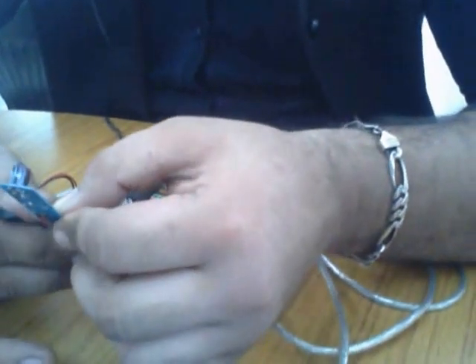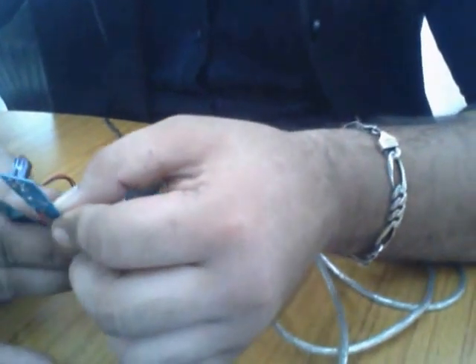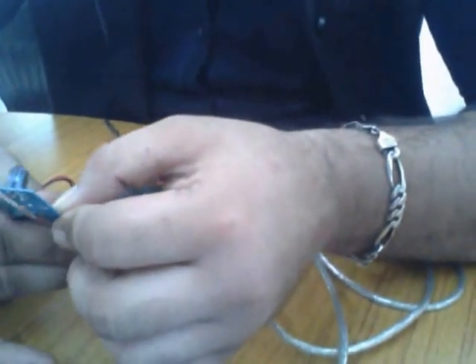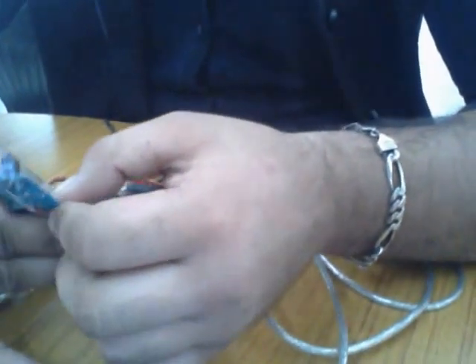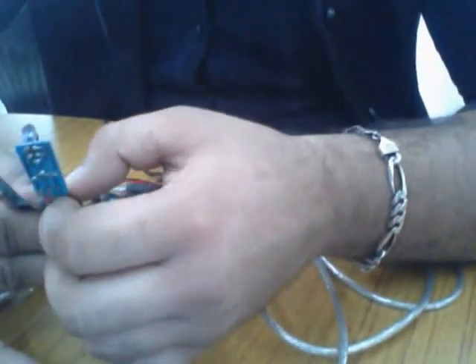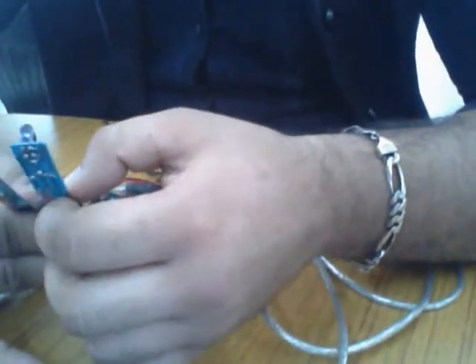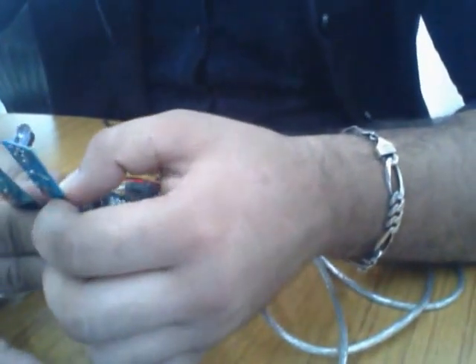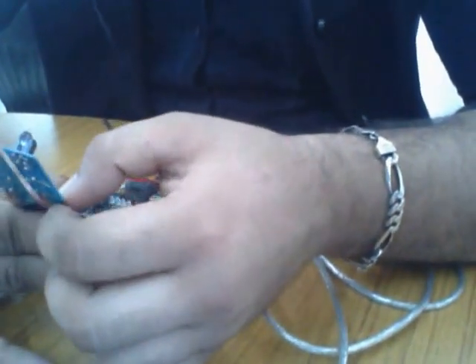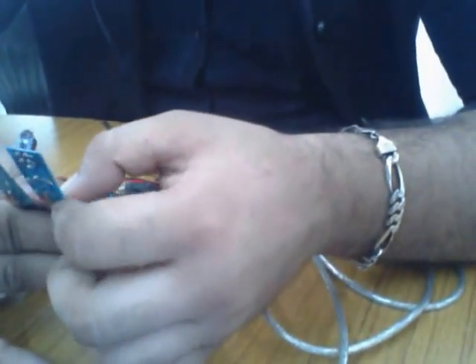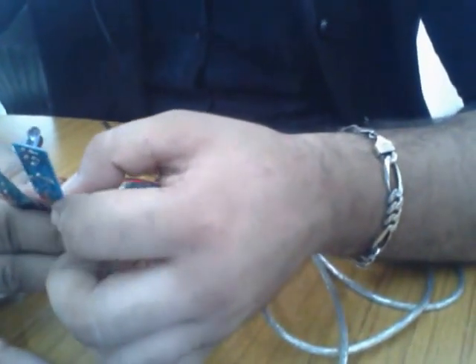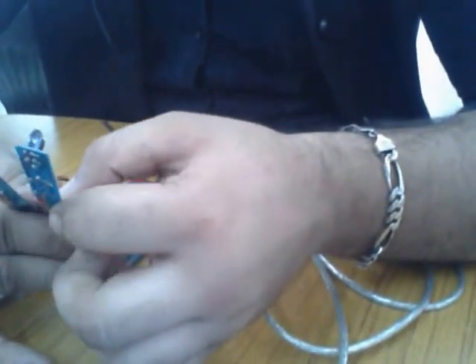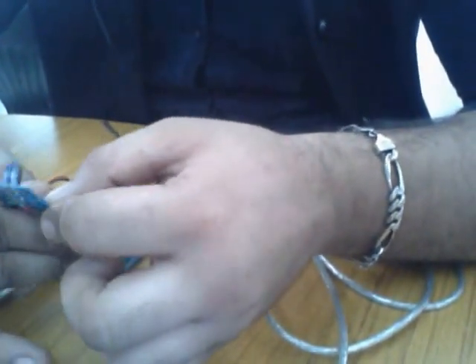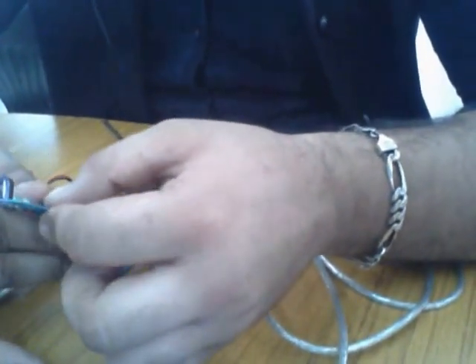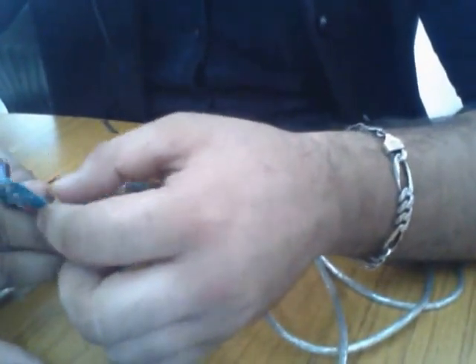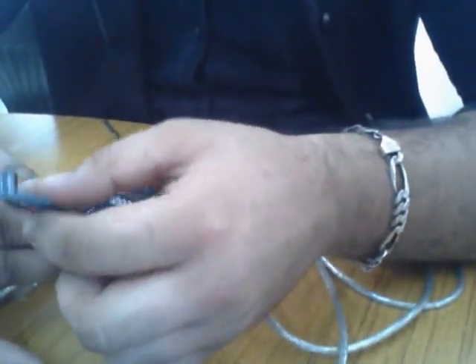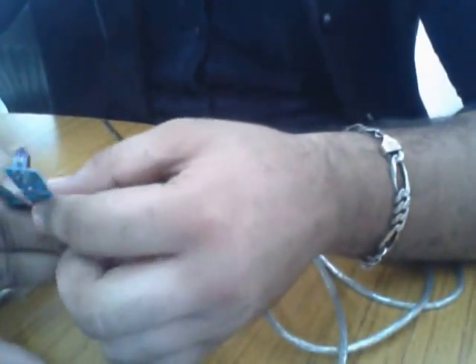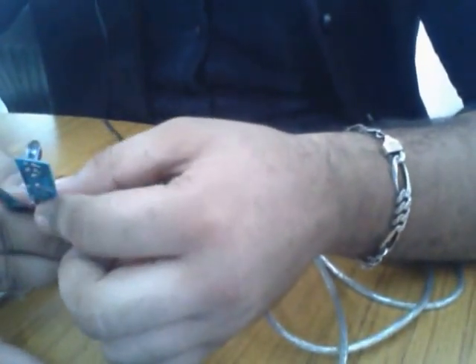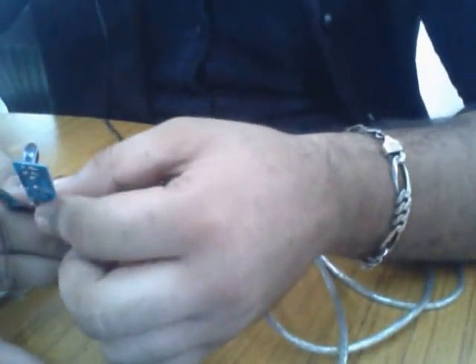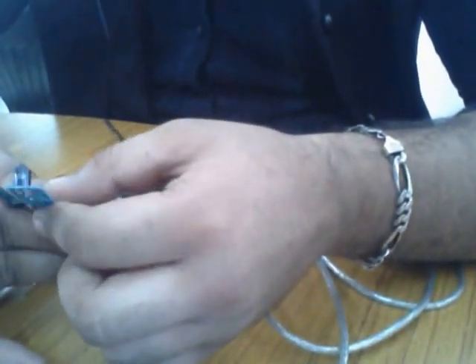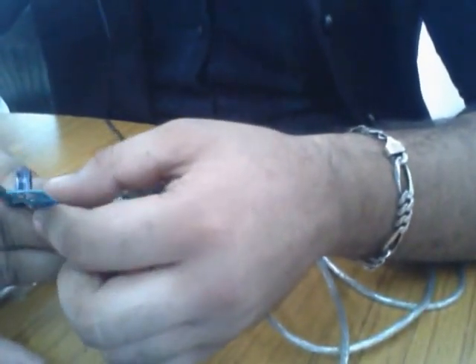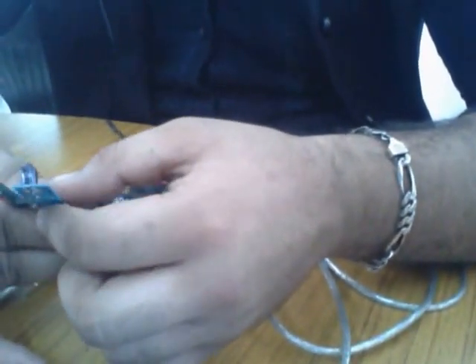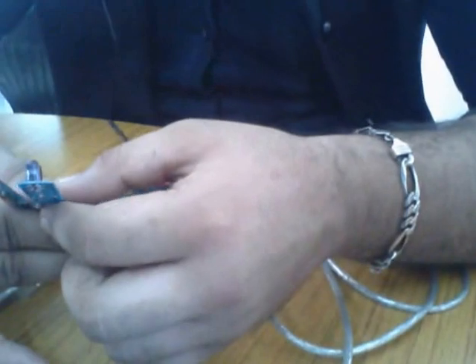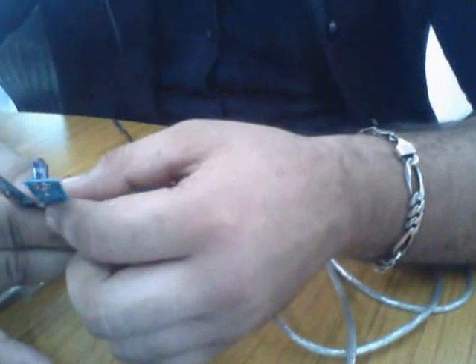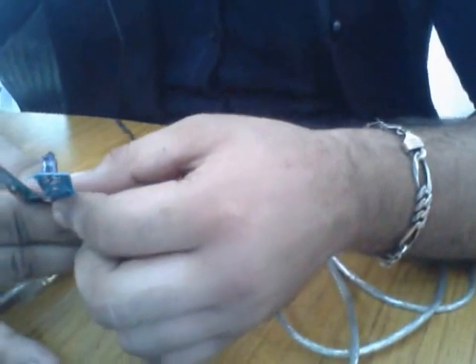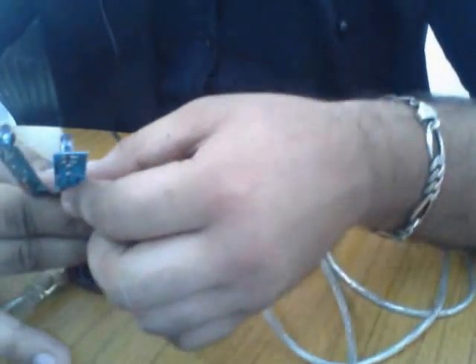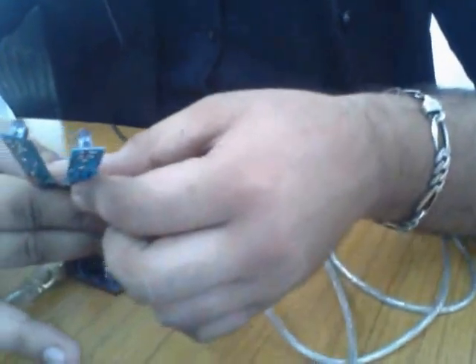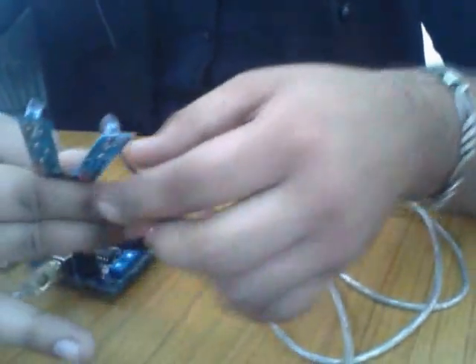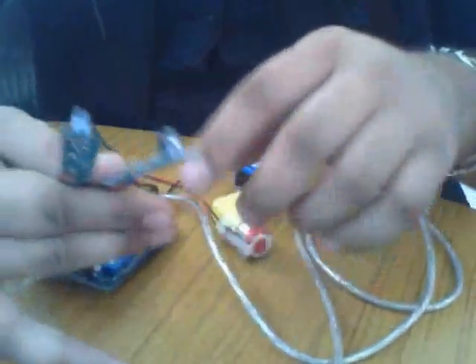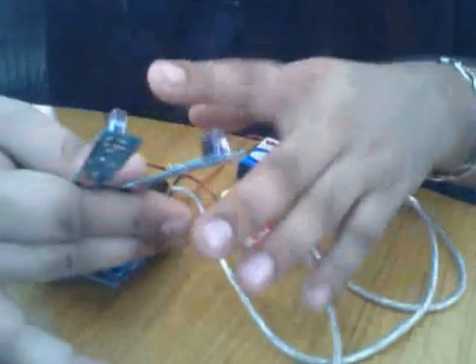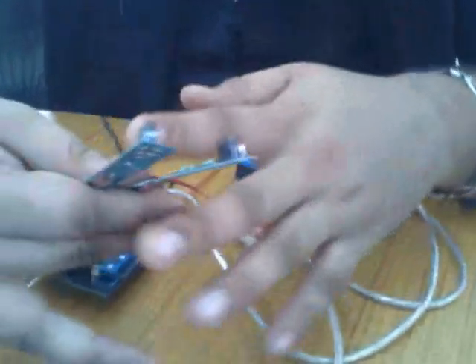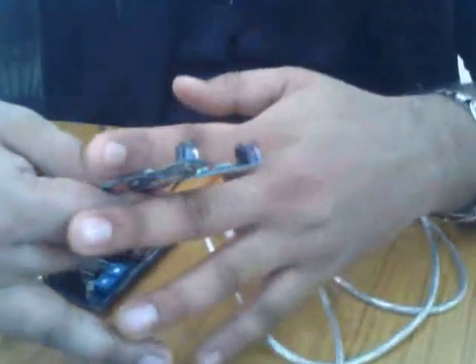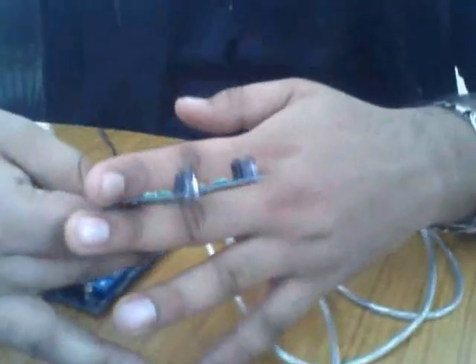If the sensor is detecting something — means both sensors are detecting something. You just hold like this.